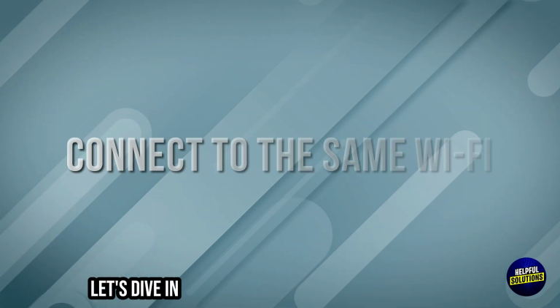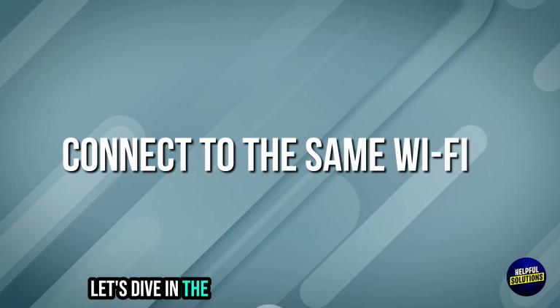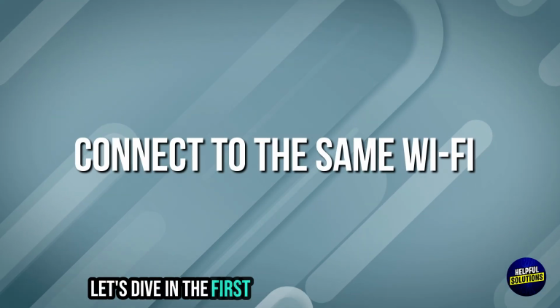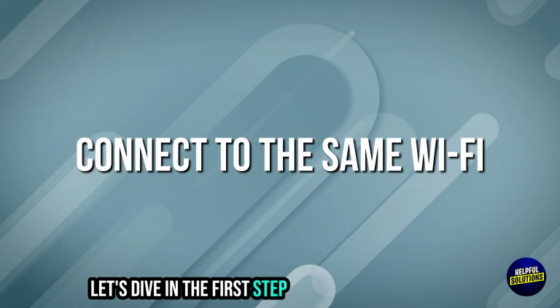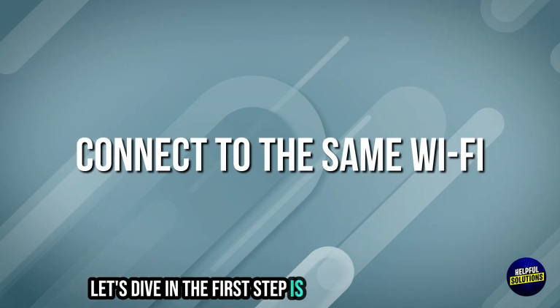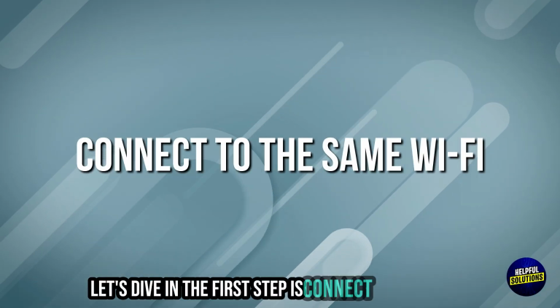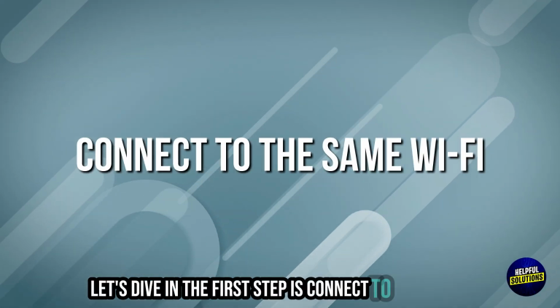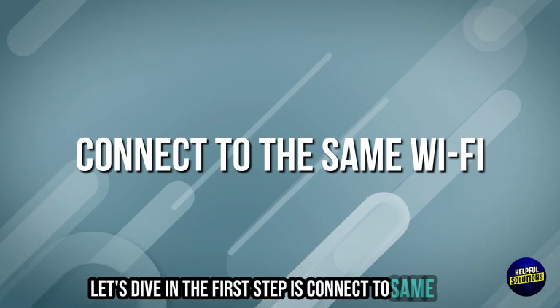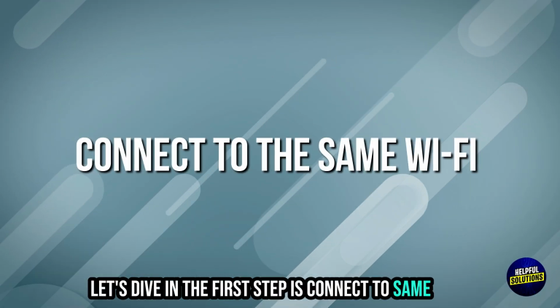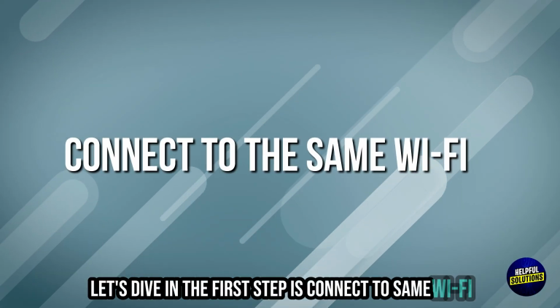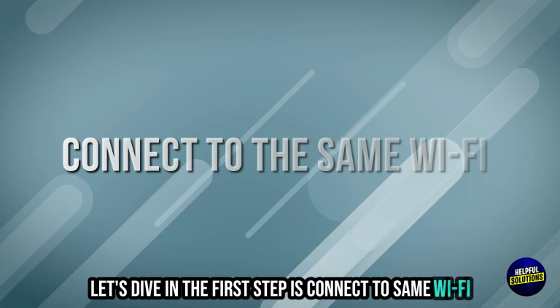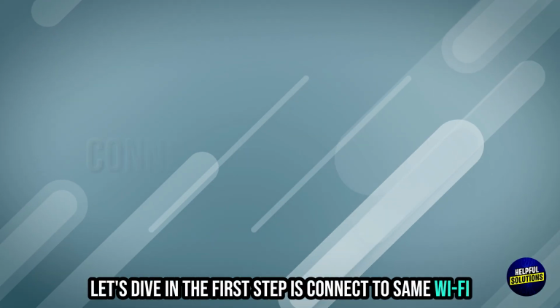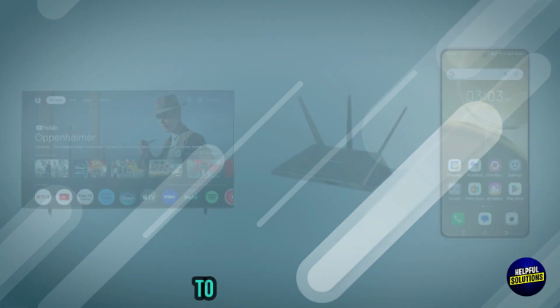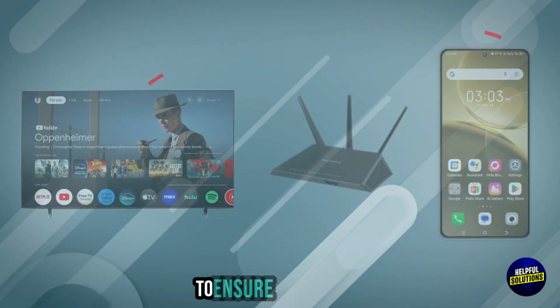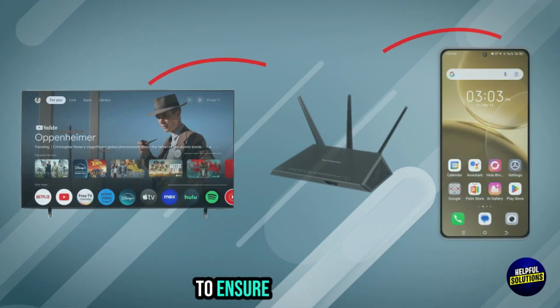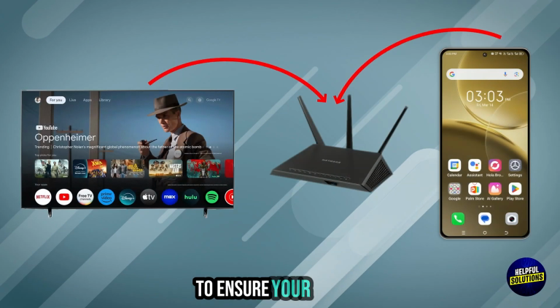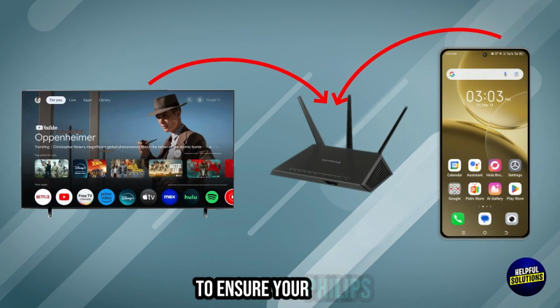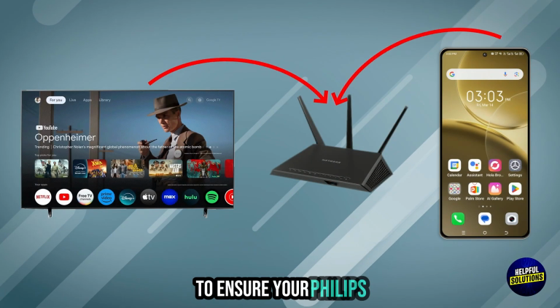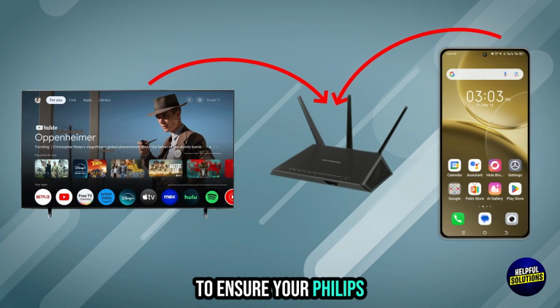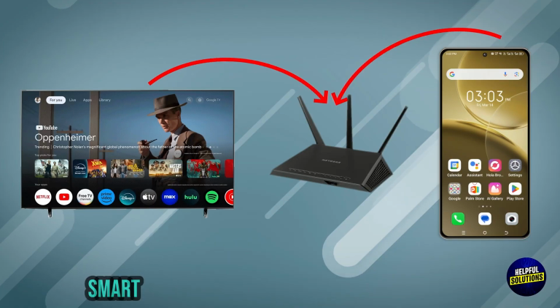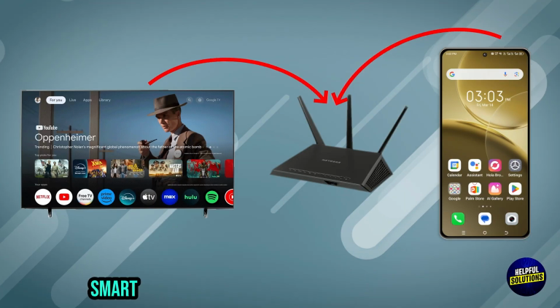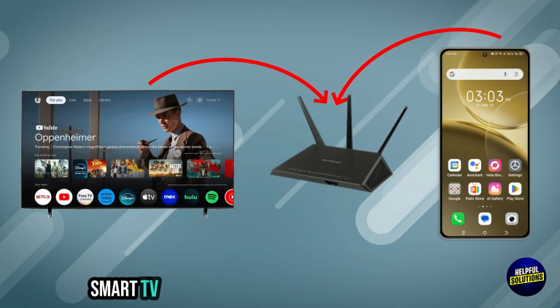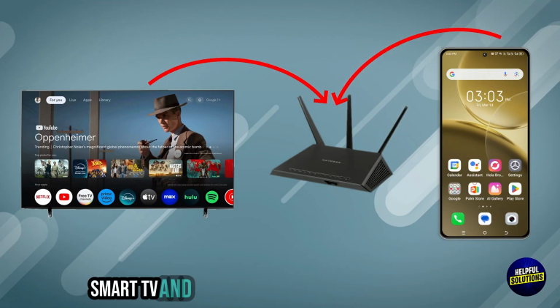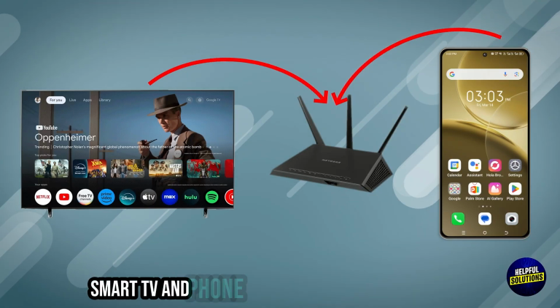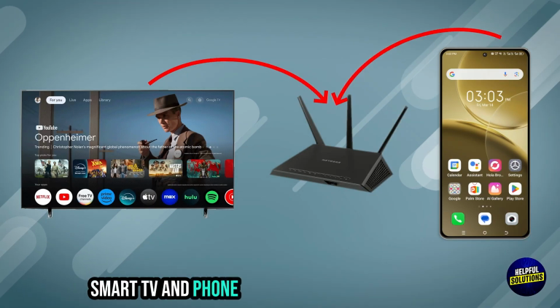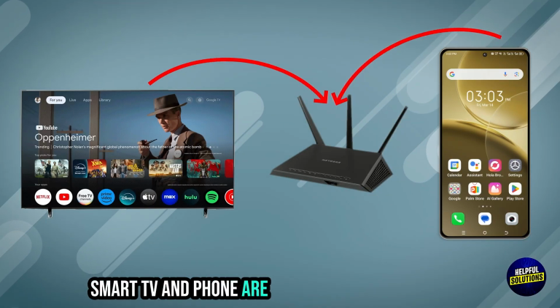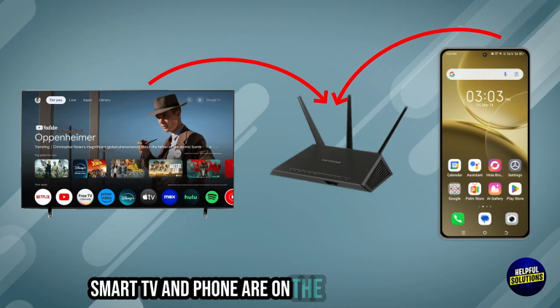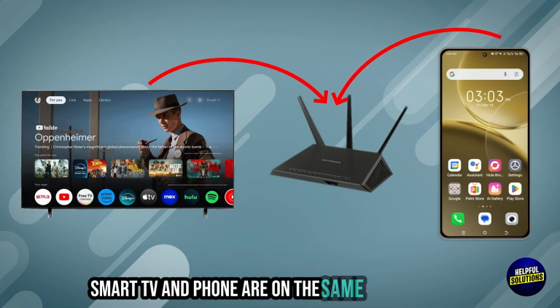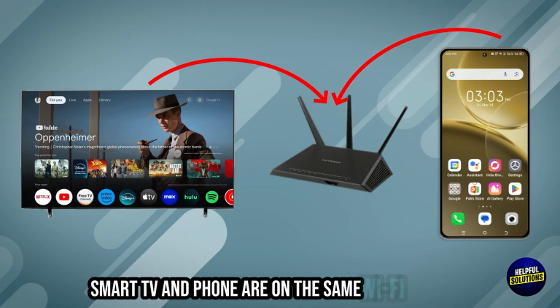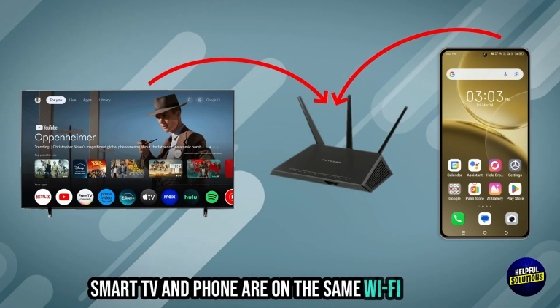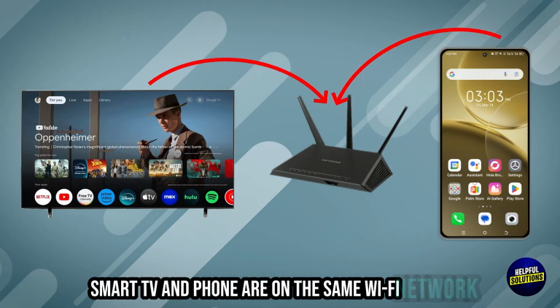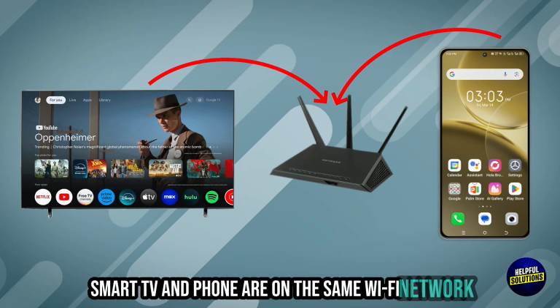The first step is to connect to the same Wi-Fi. Ensure your Philips Smart TV and phone are on the same Wi-Fi network.